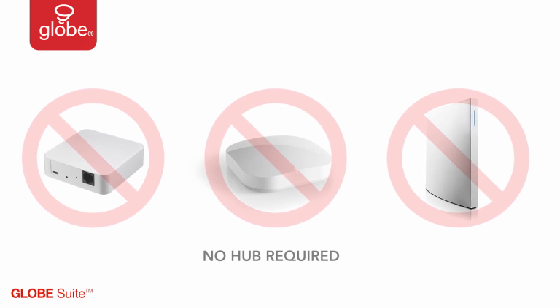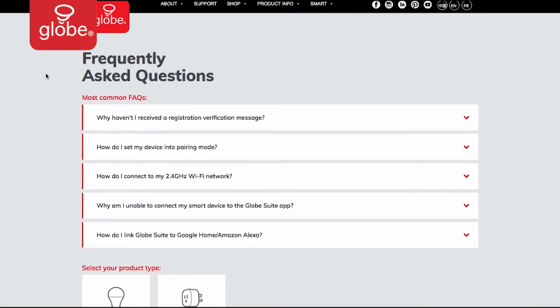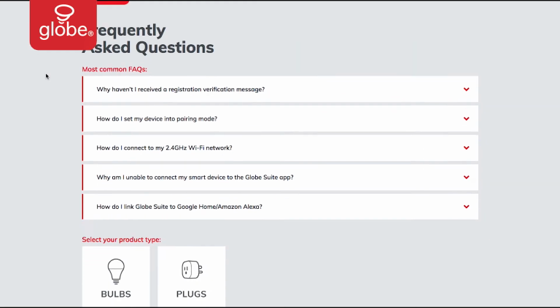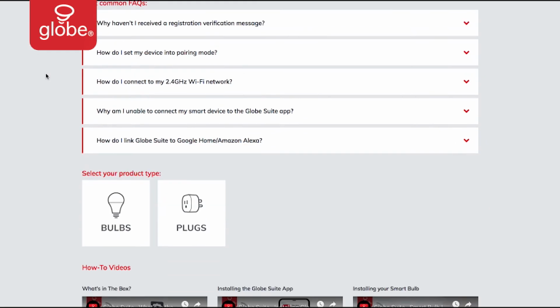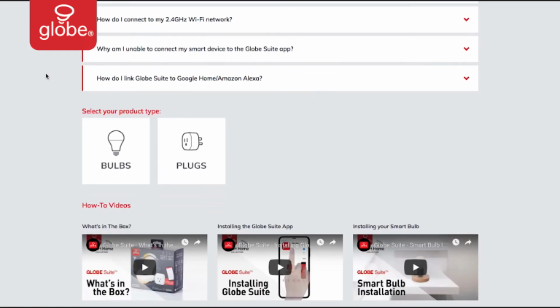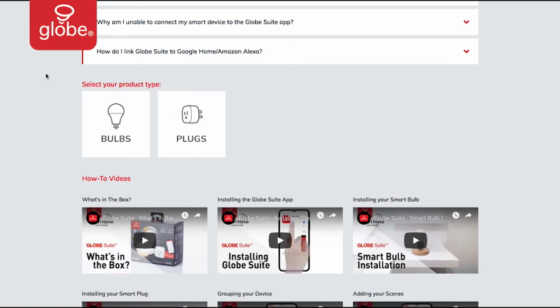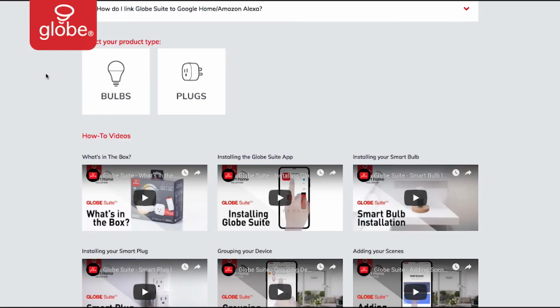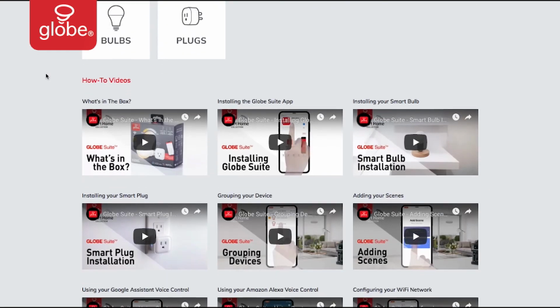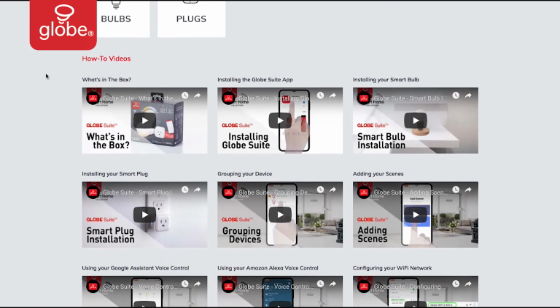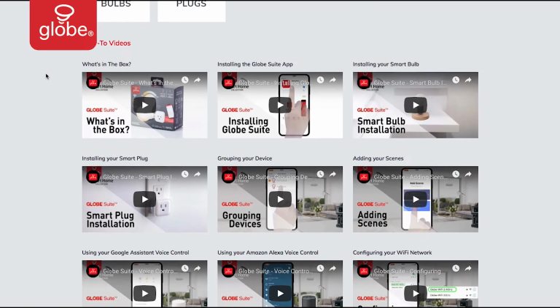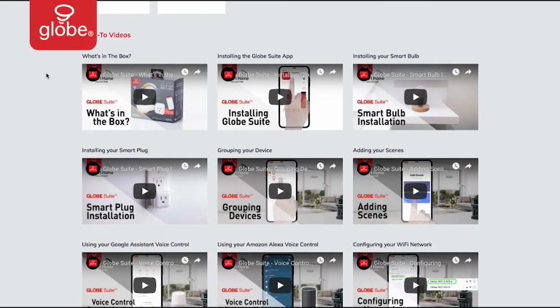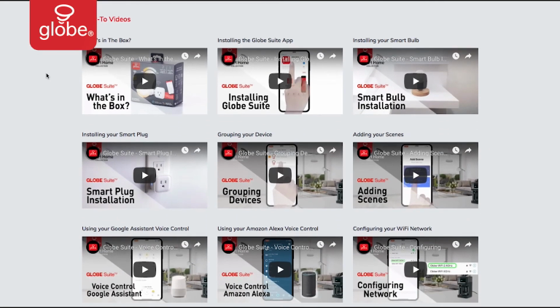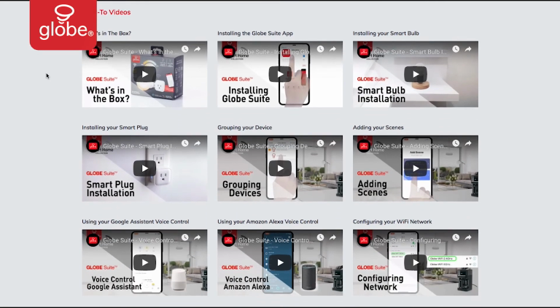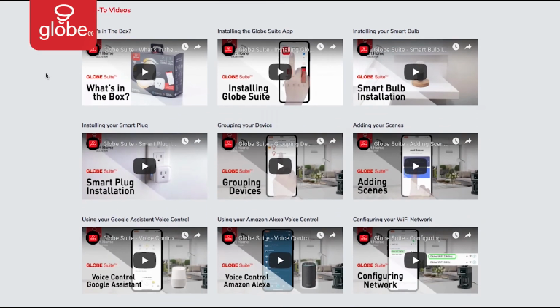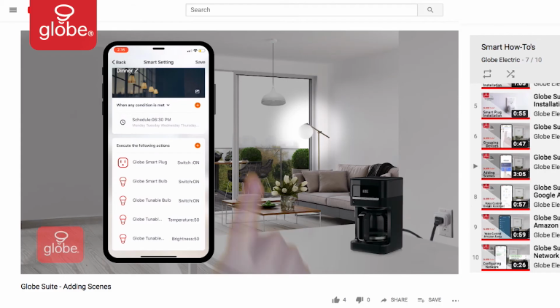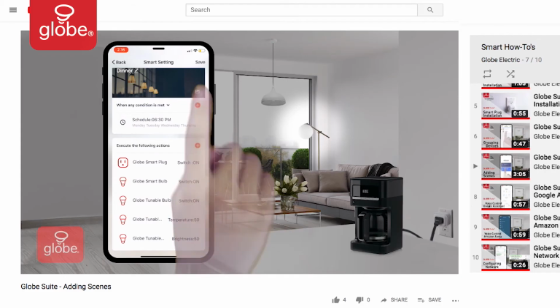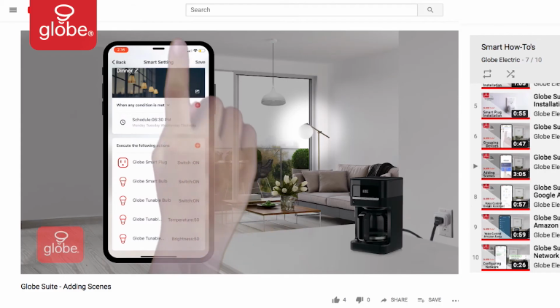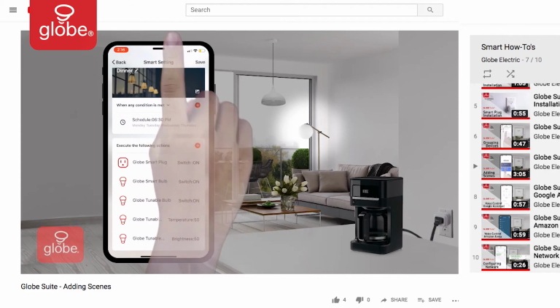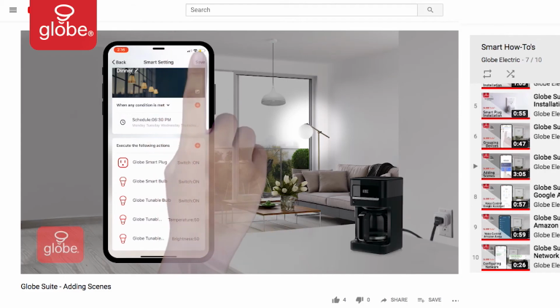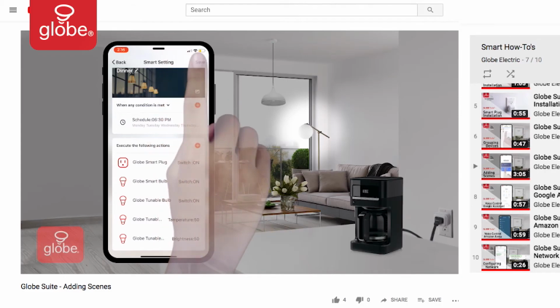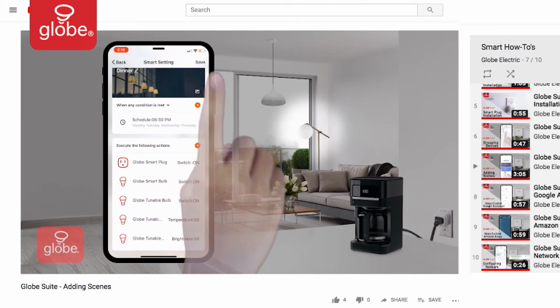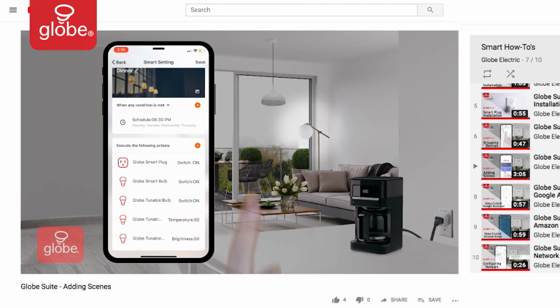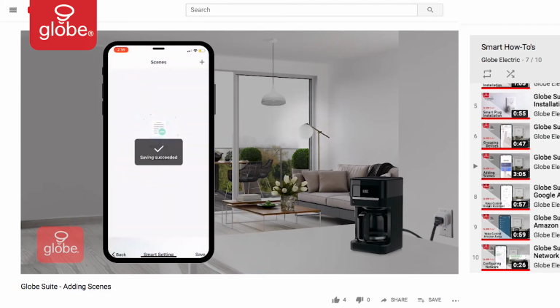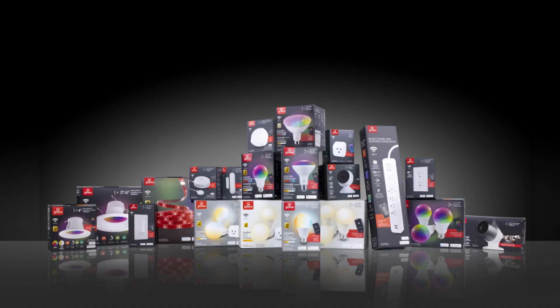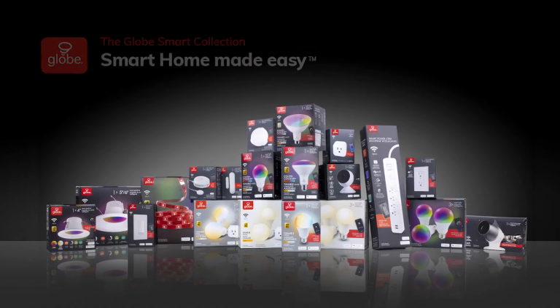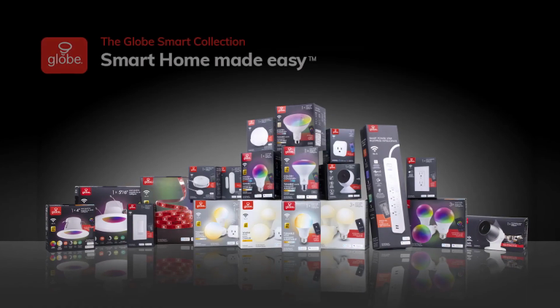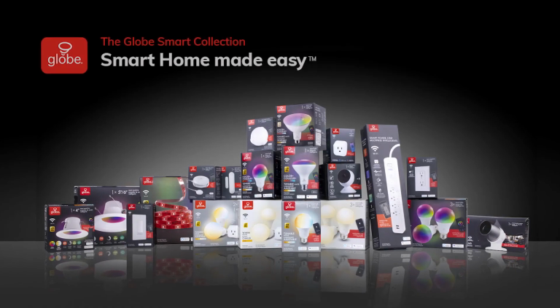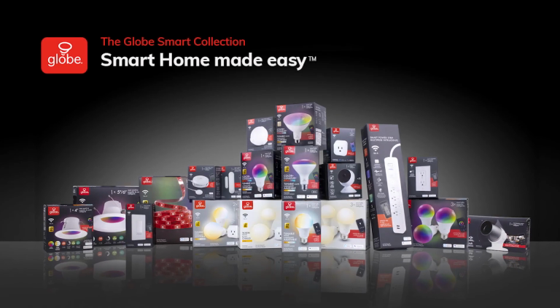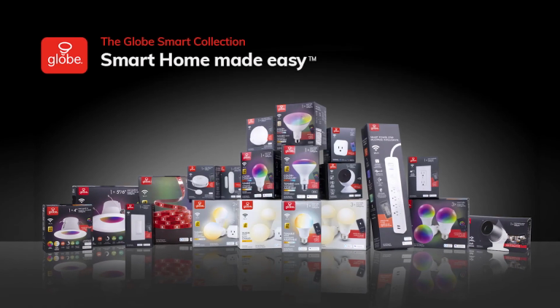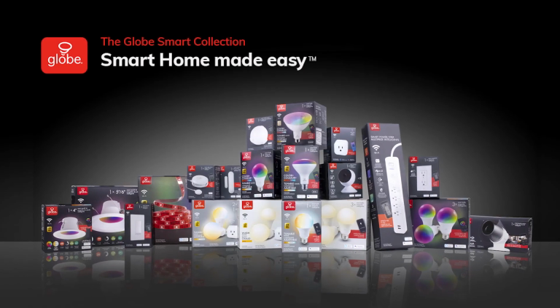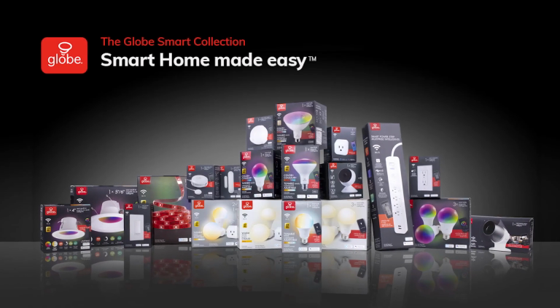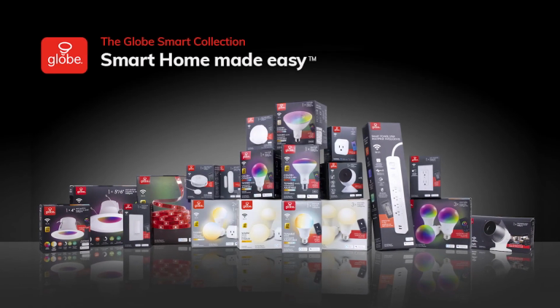With online how-to videos to get you started, make your home smart with GLOBE.